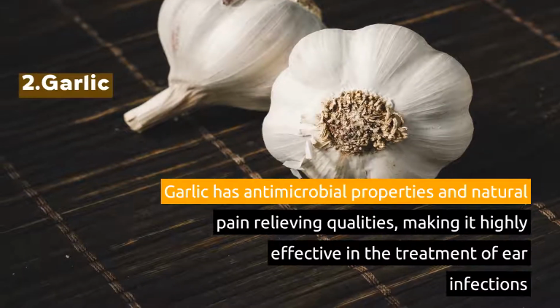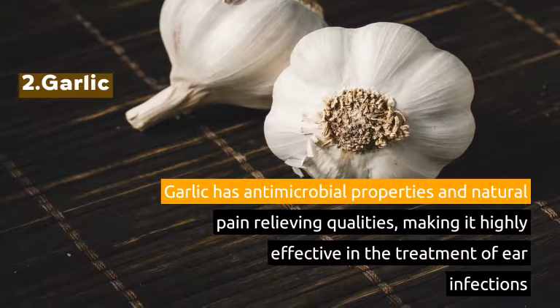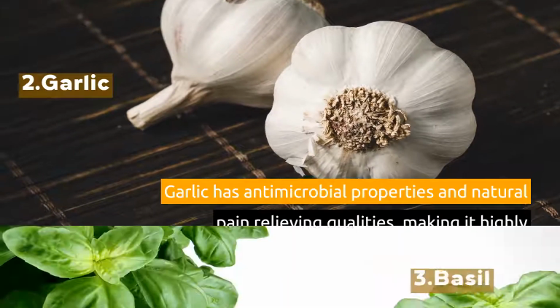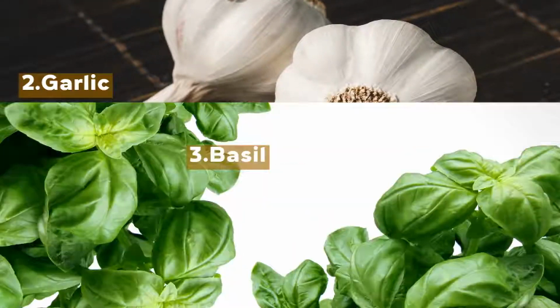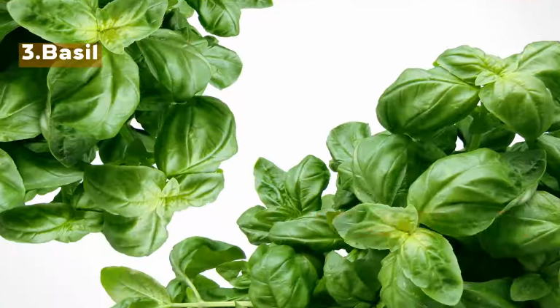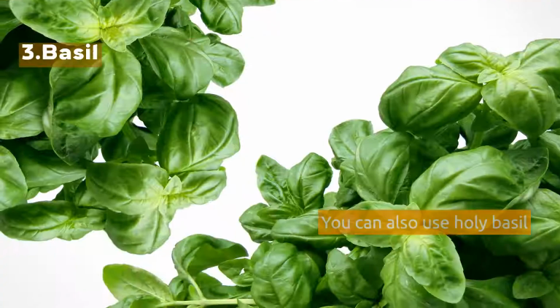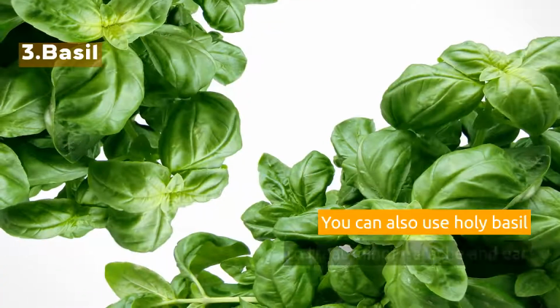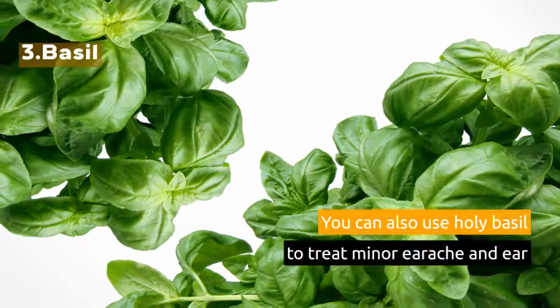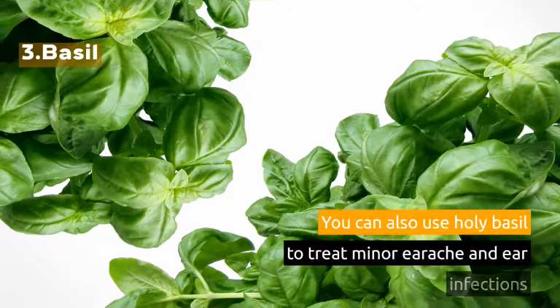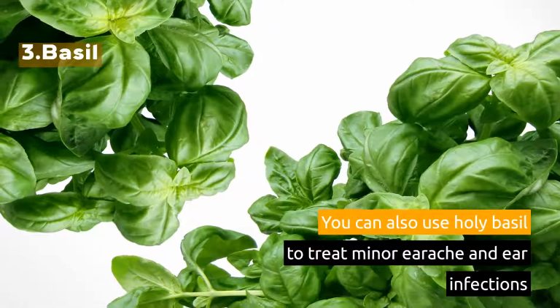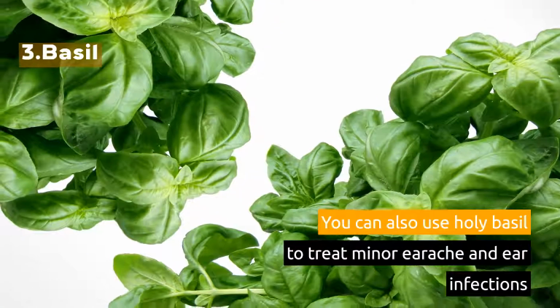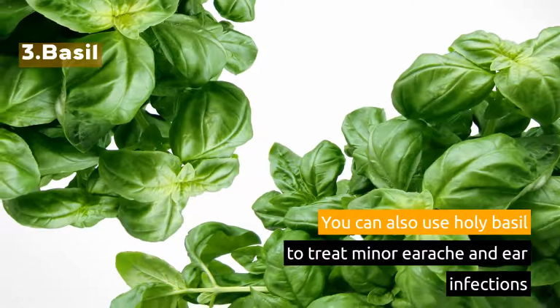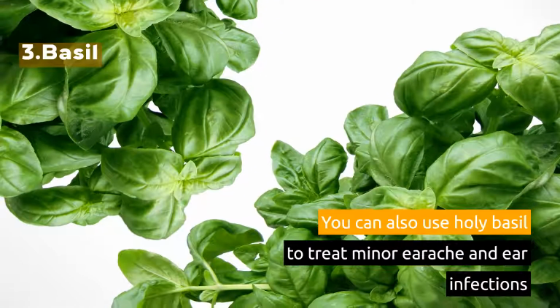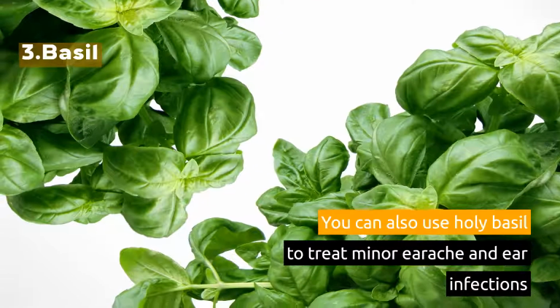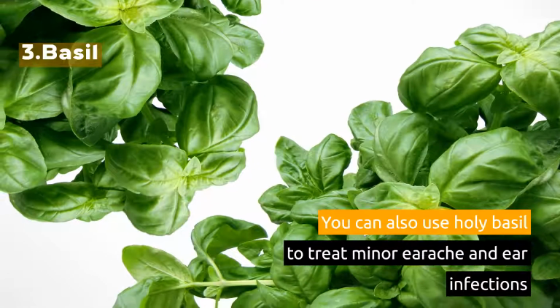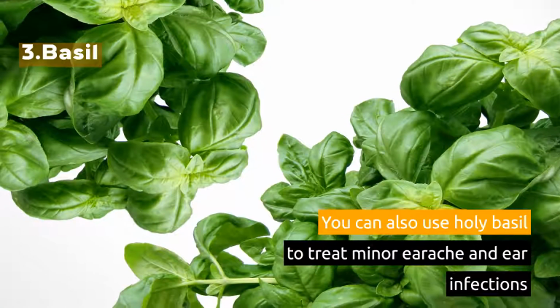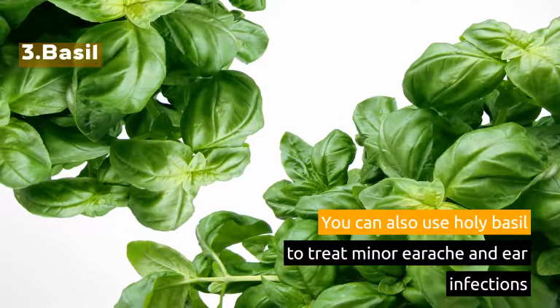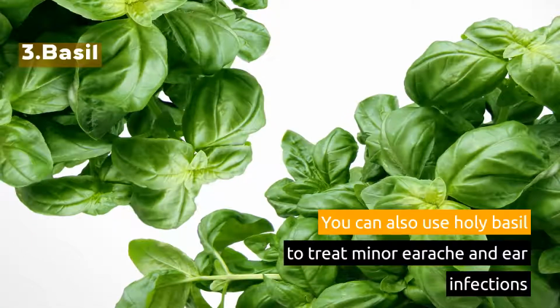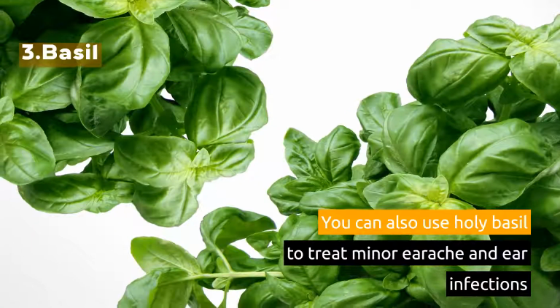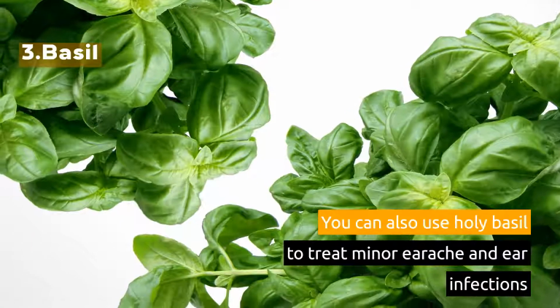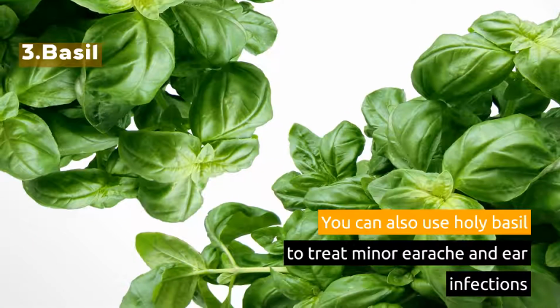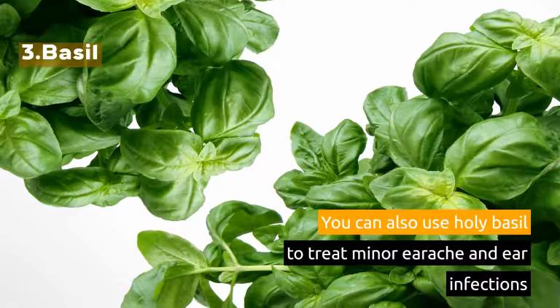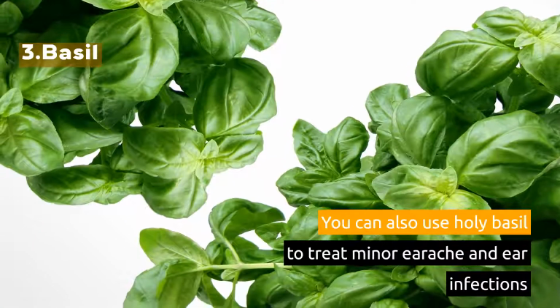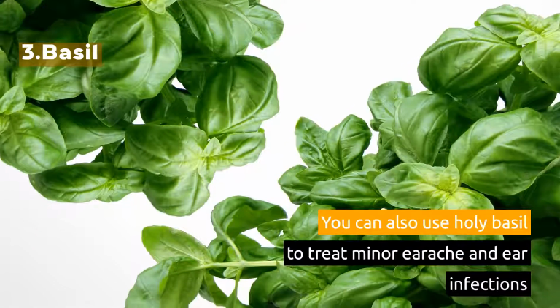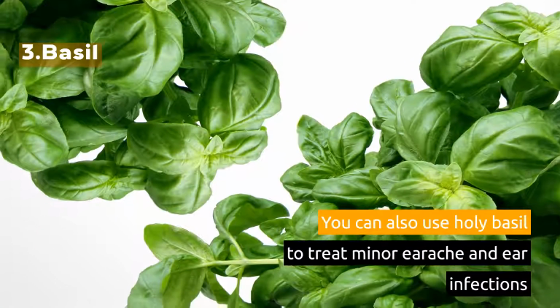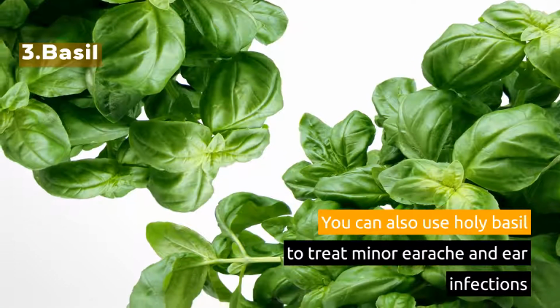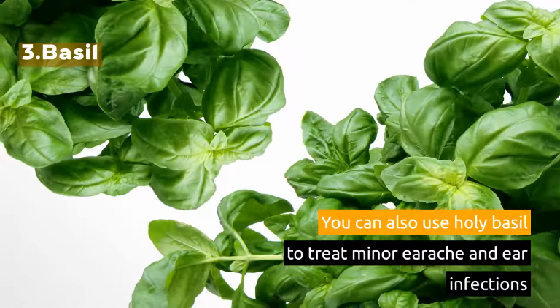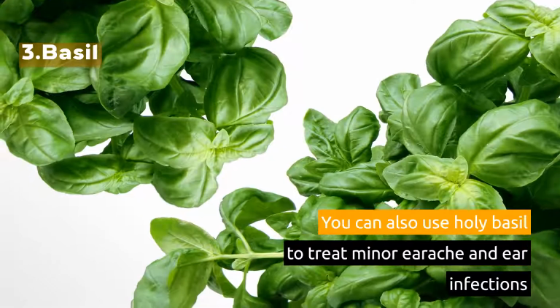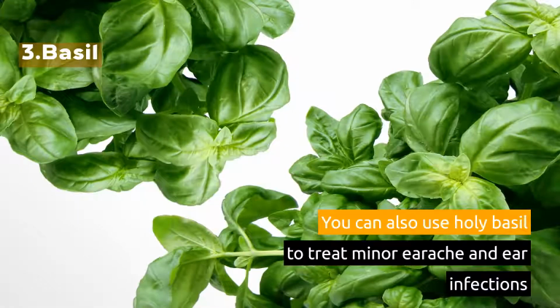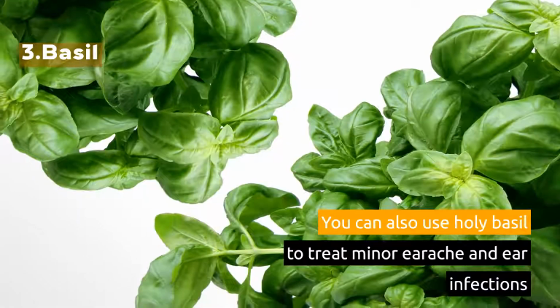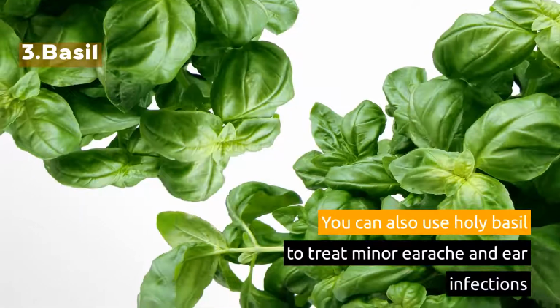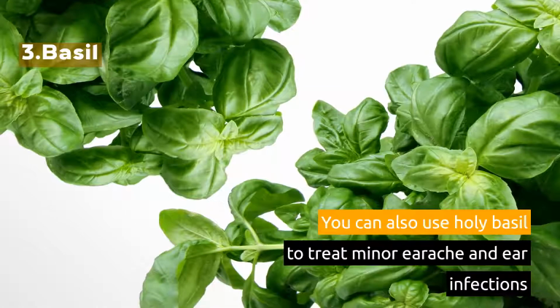3. Basil. You can also use holy basil to treat minor ear infections.